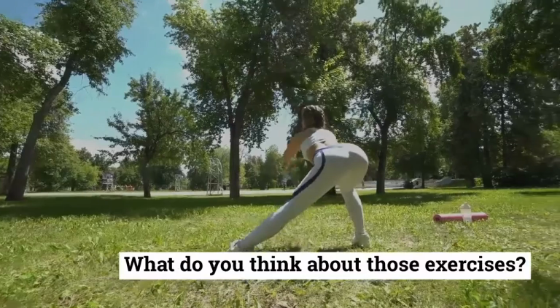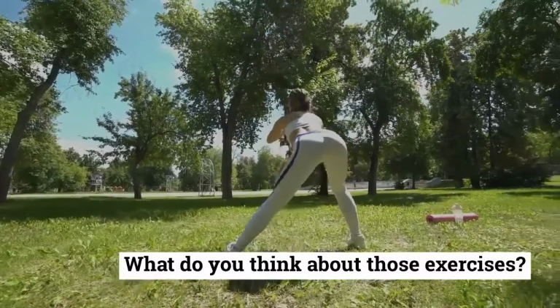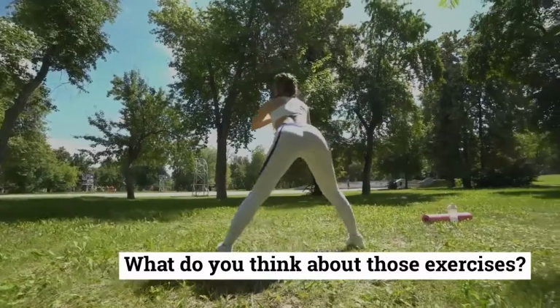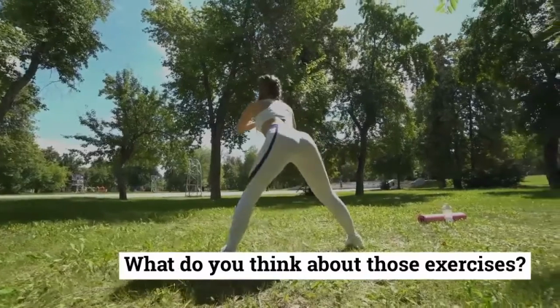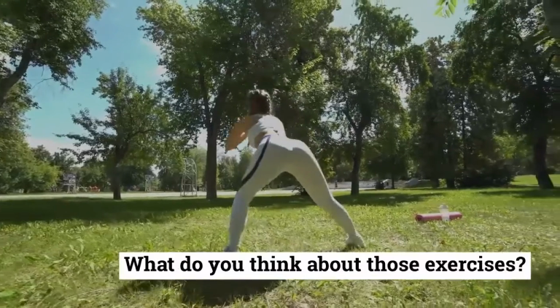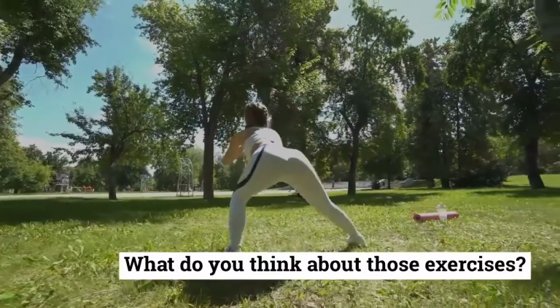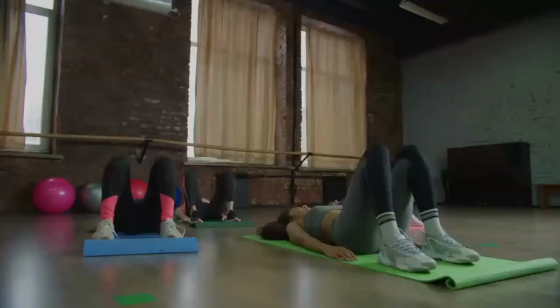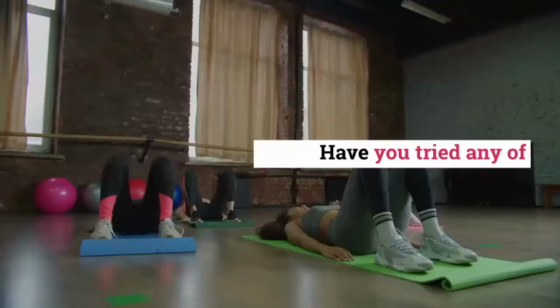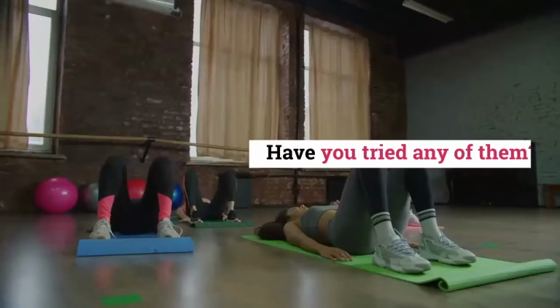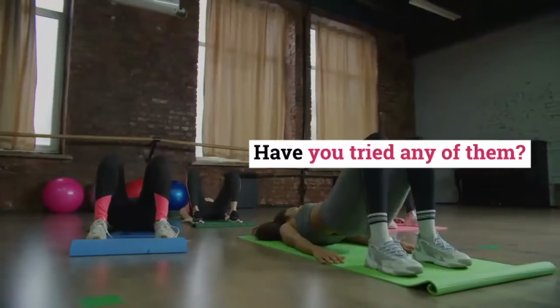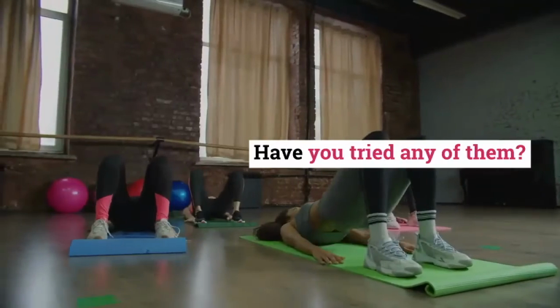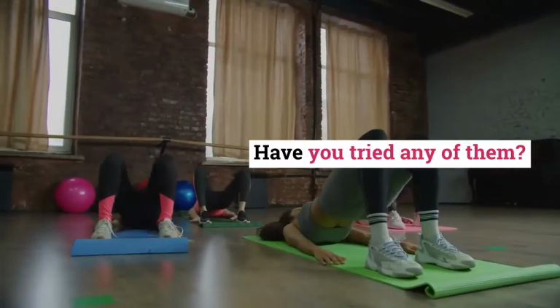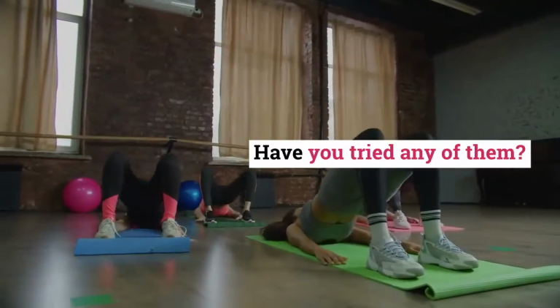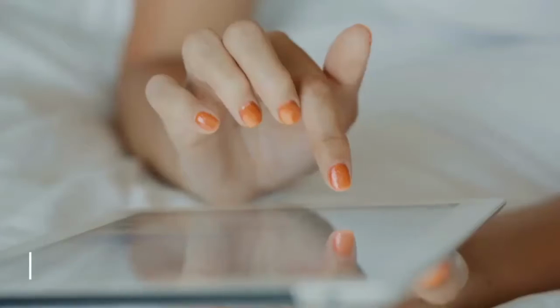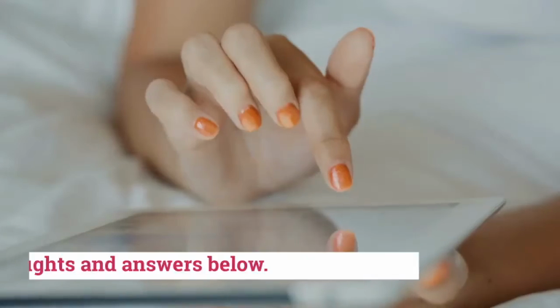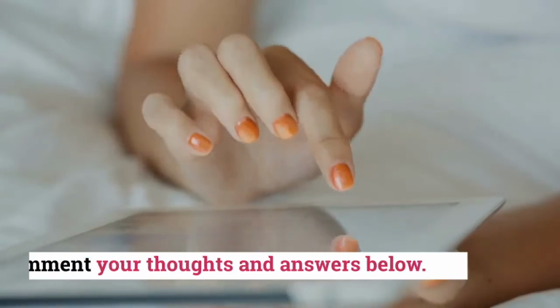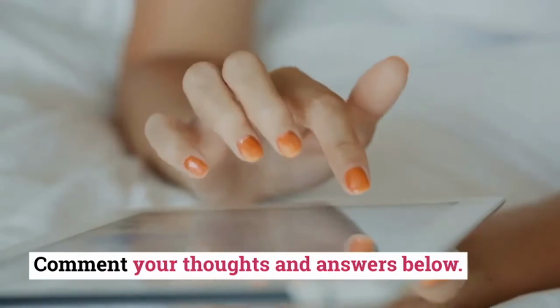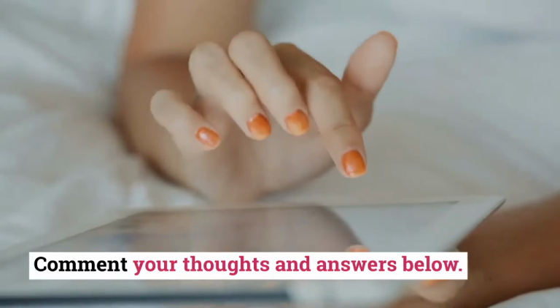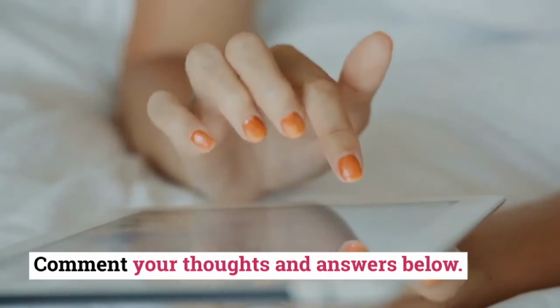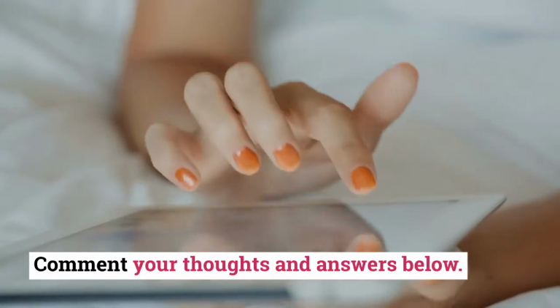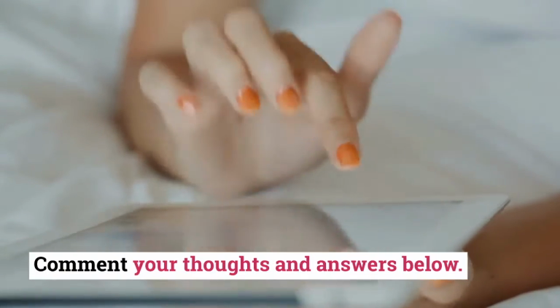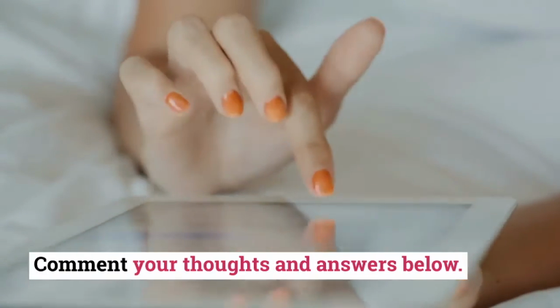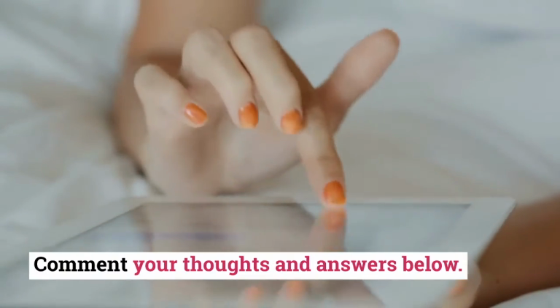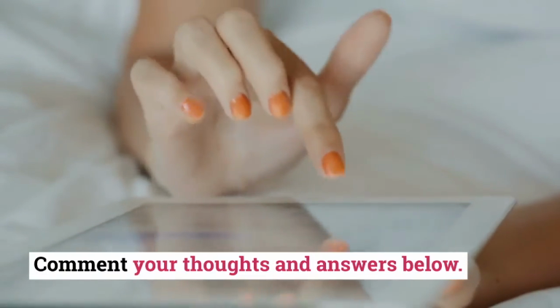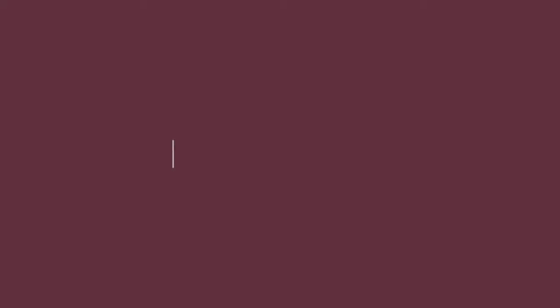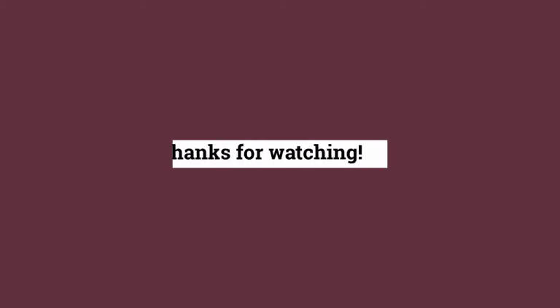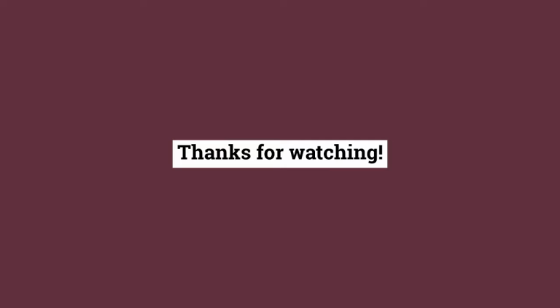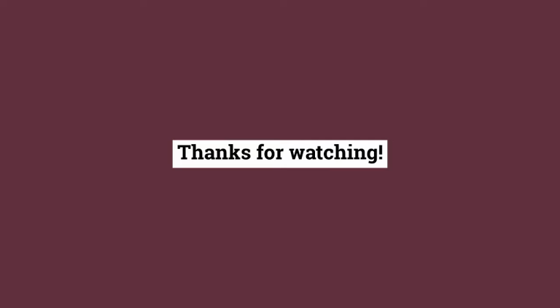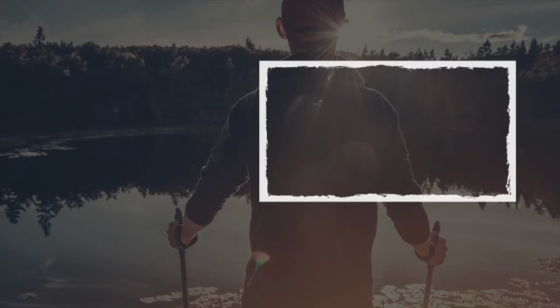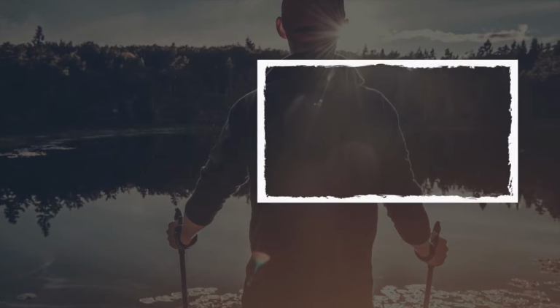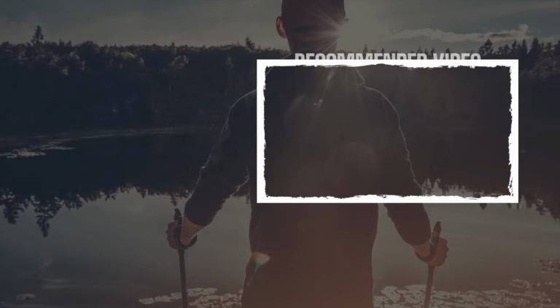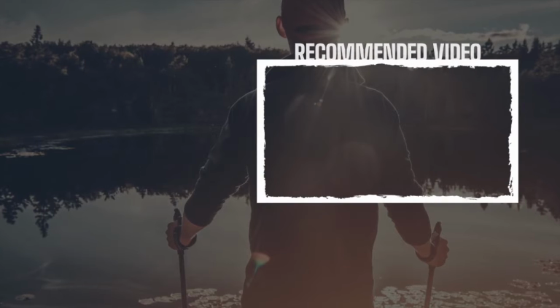What do you think about those exercises? Have you tried any of them? Comment your thoughts and answers below. Thanks for watching.